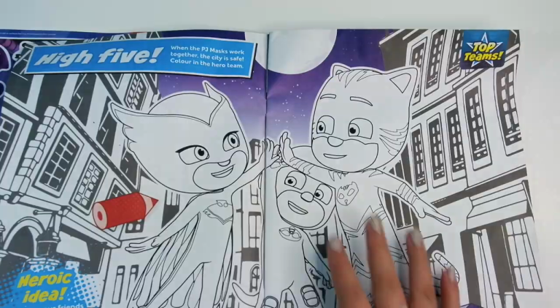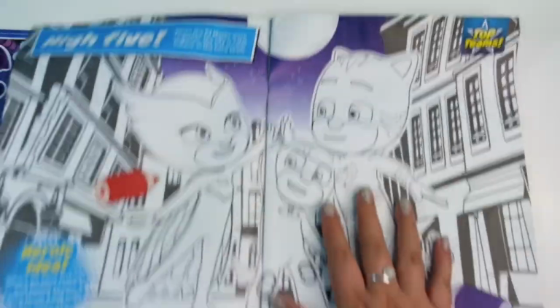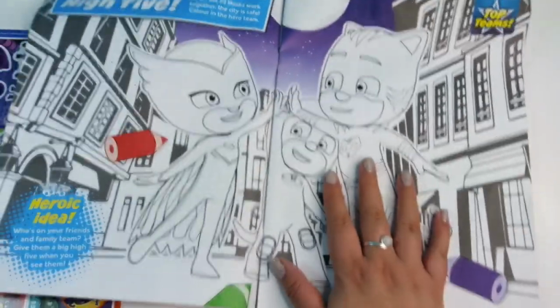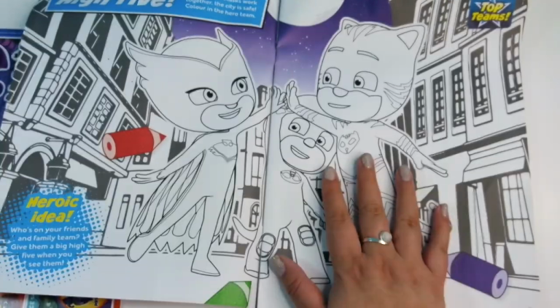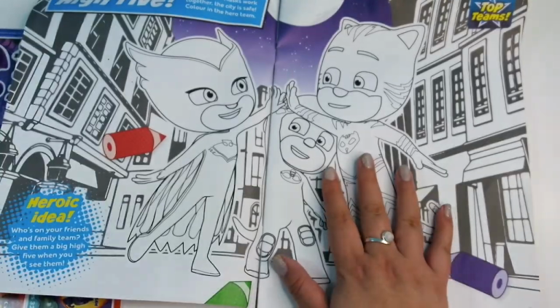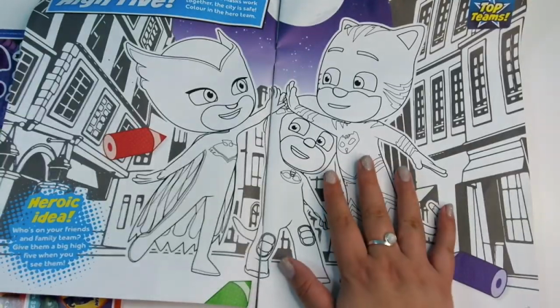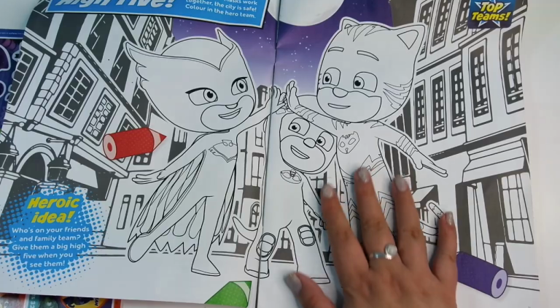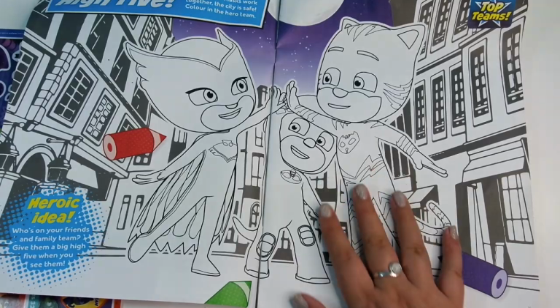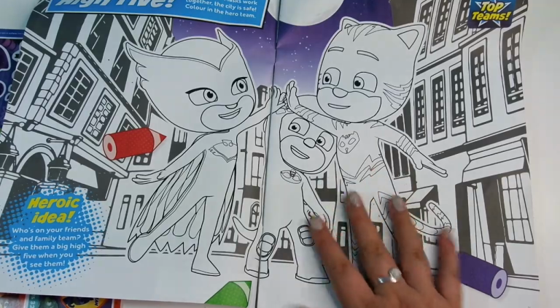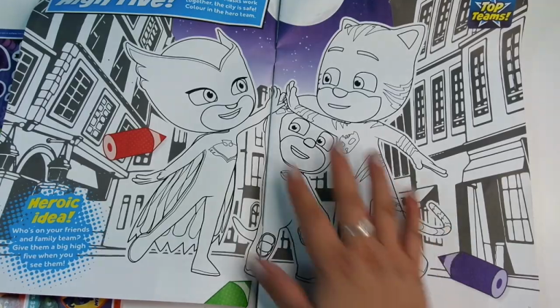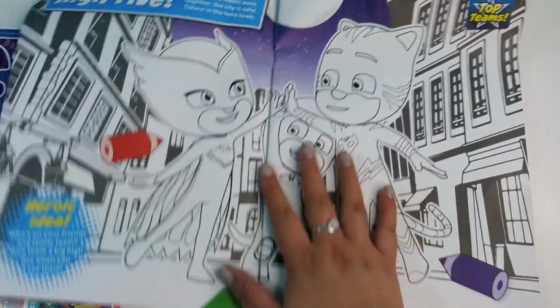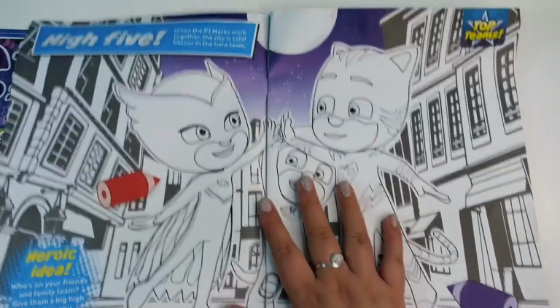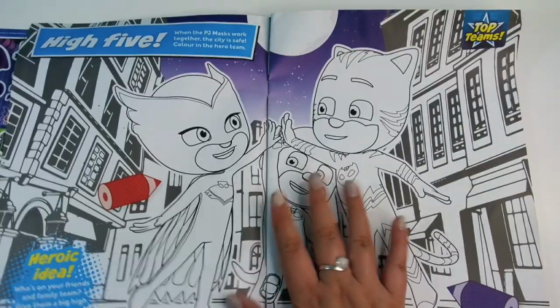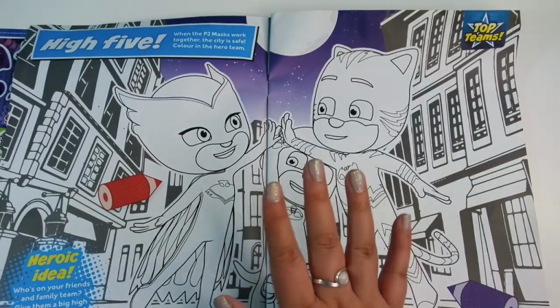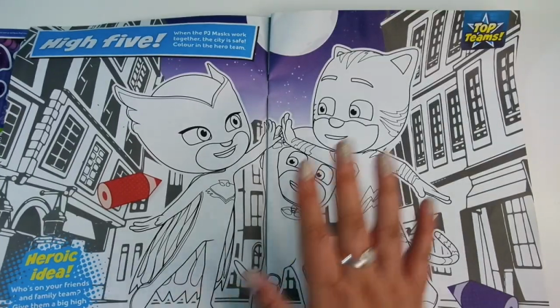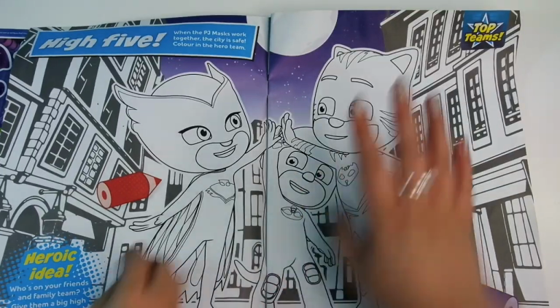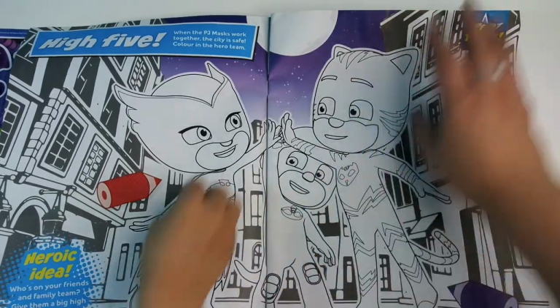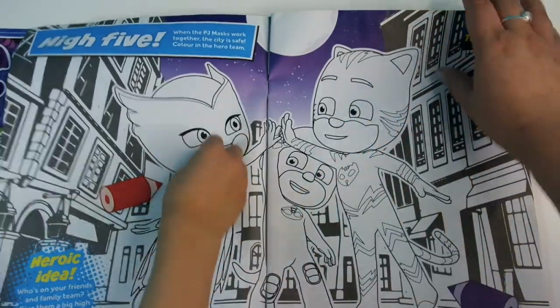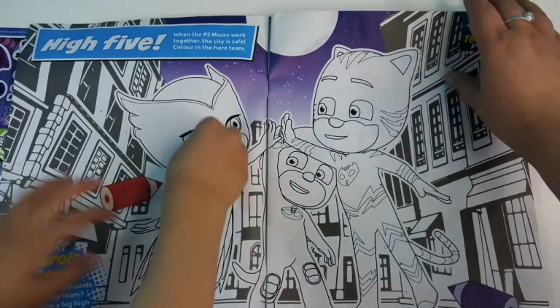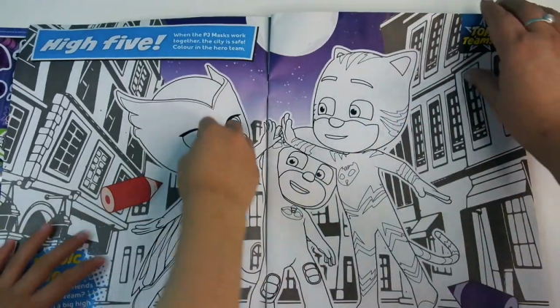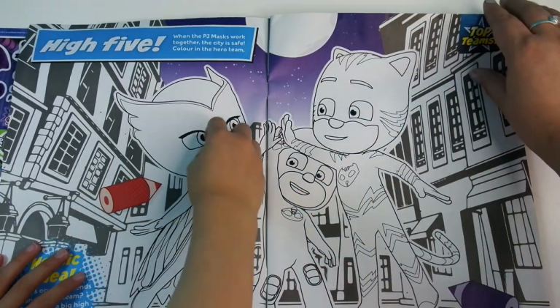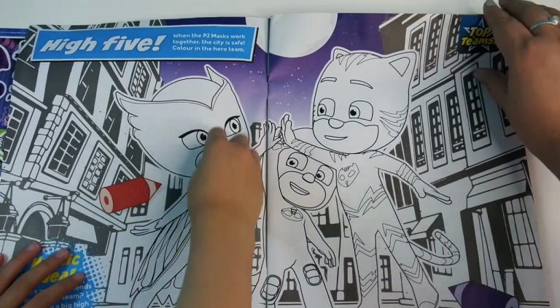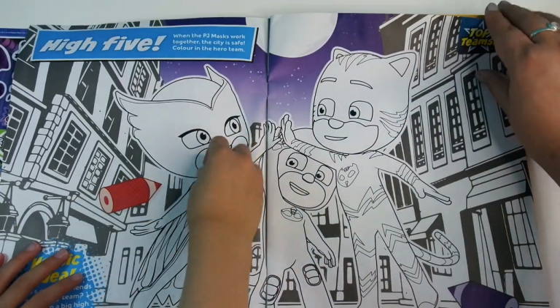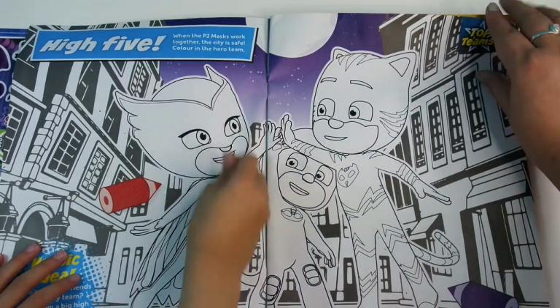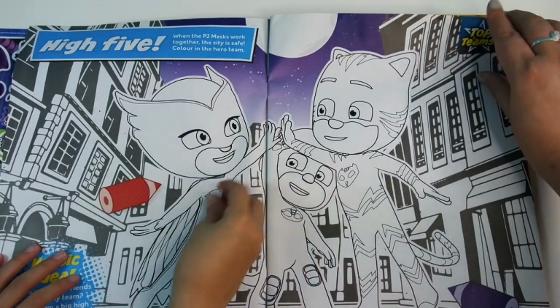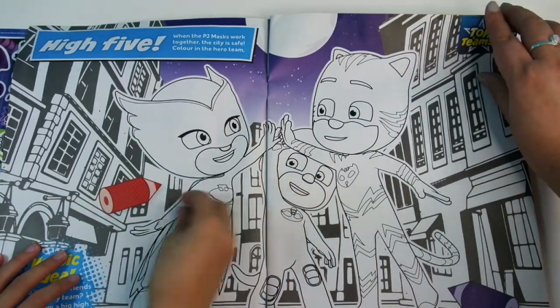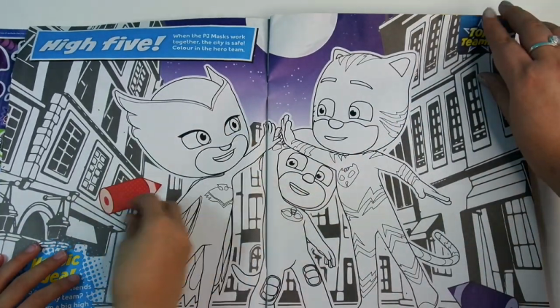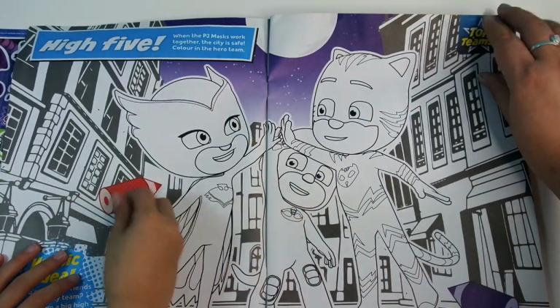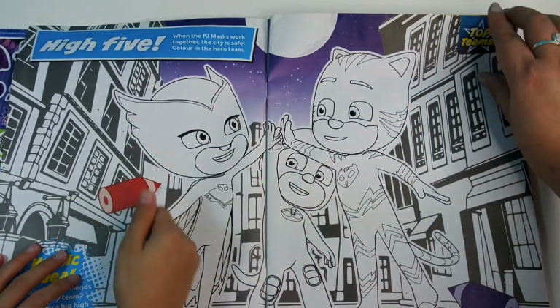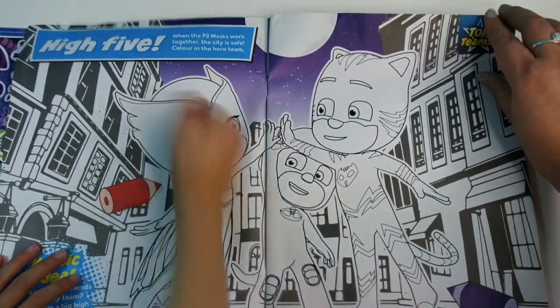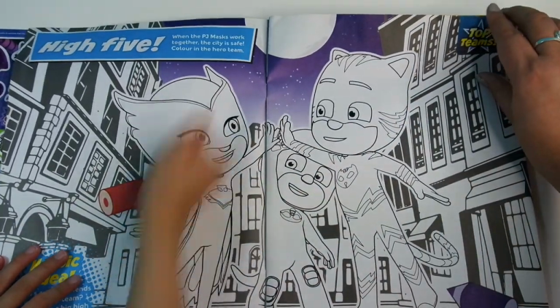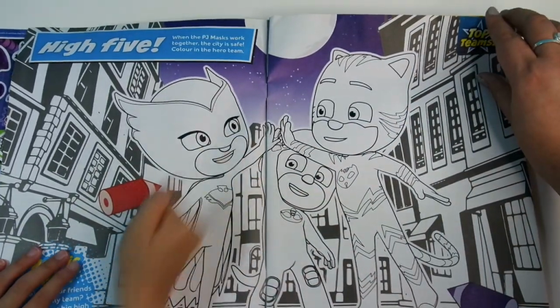On the next page, pages four and five, we've got this cool colouring in page. I'm going to colour it in!